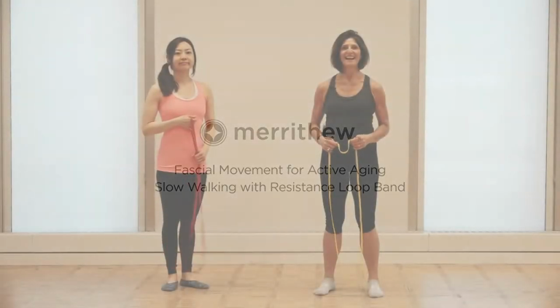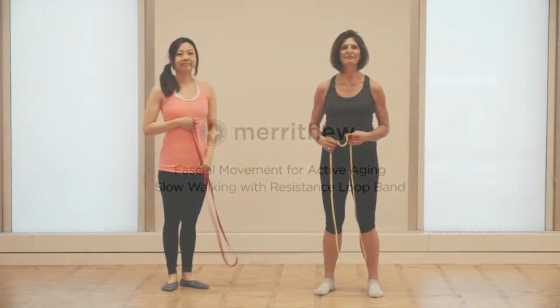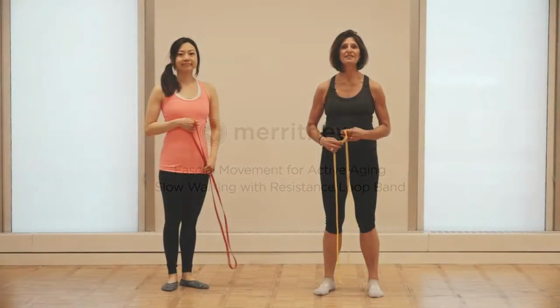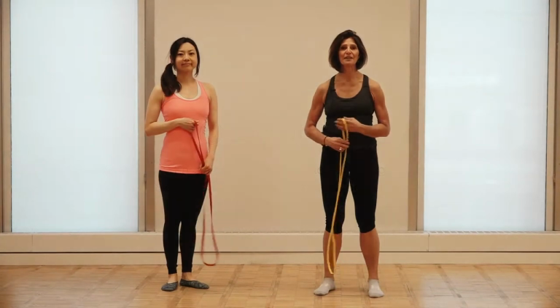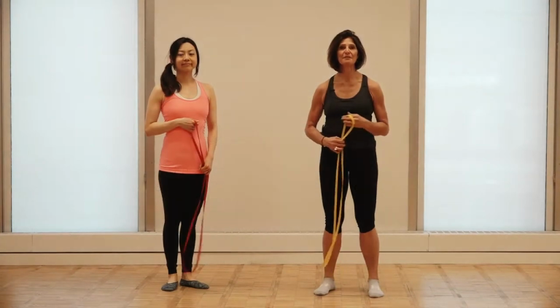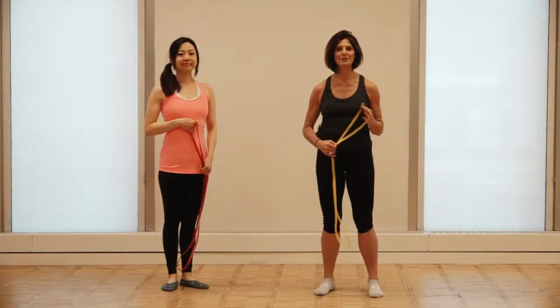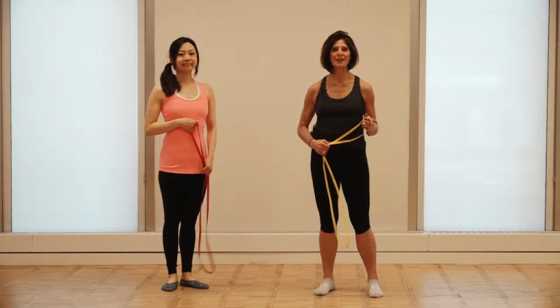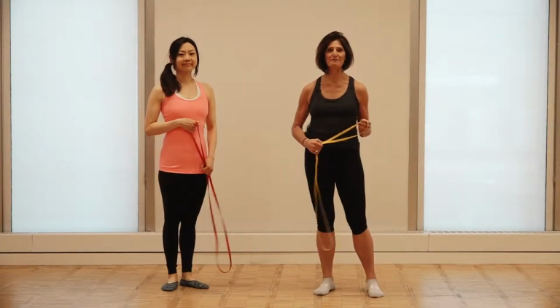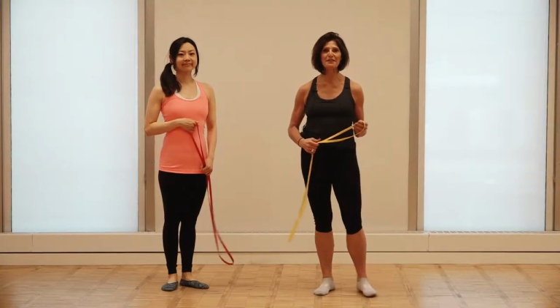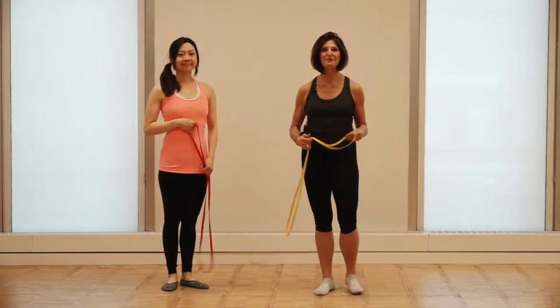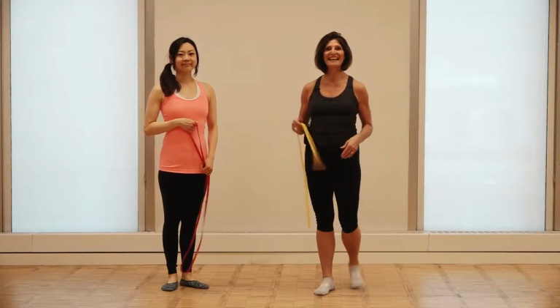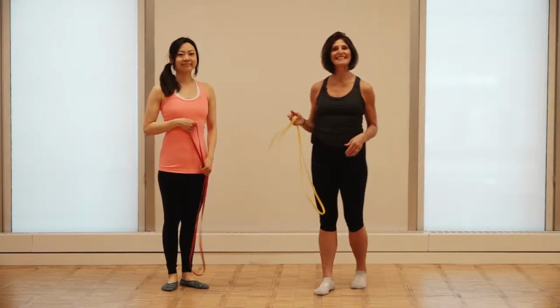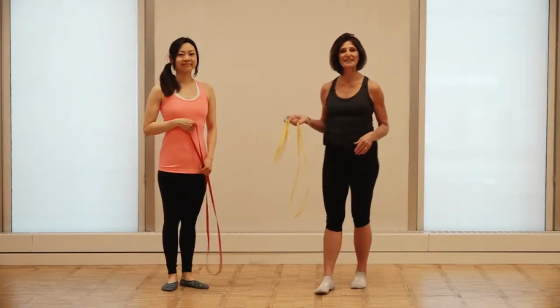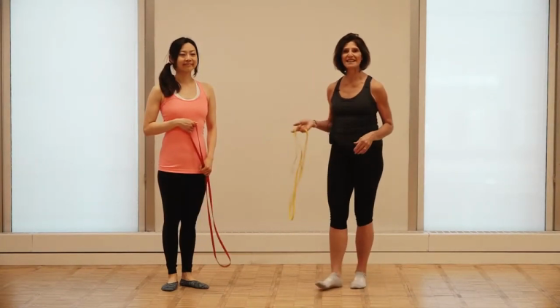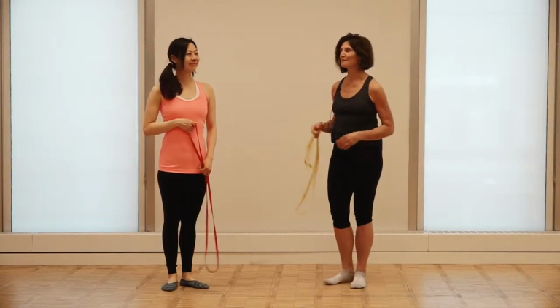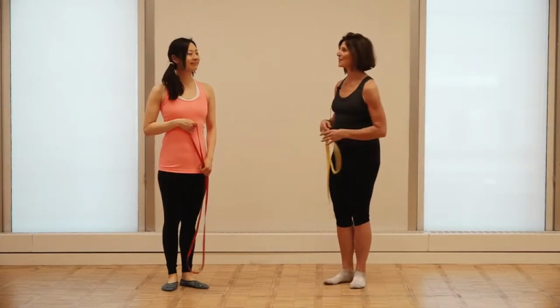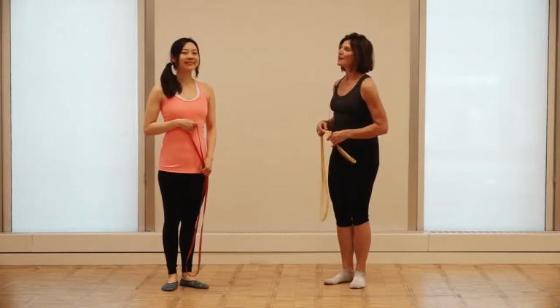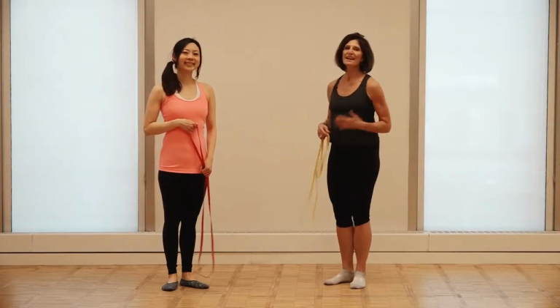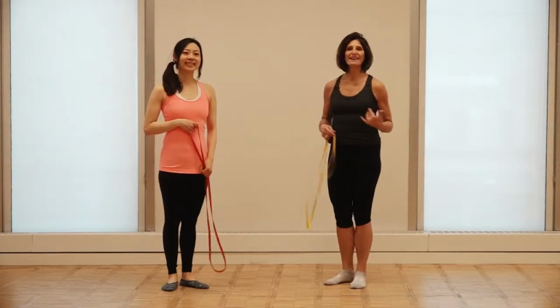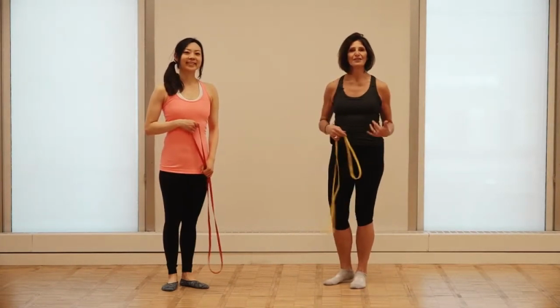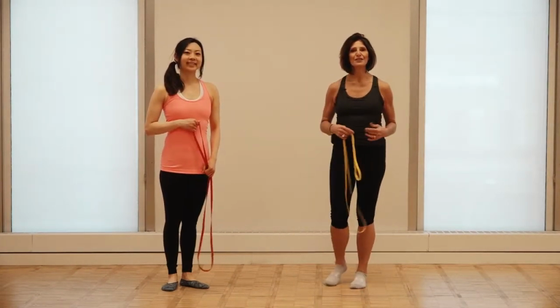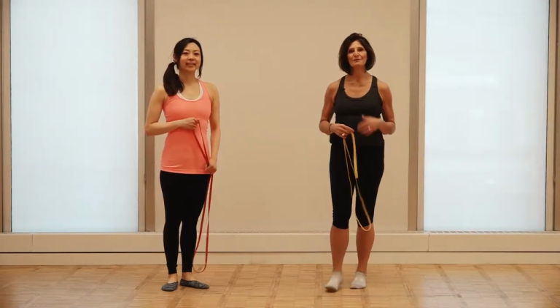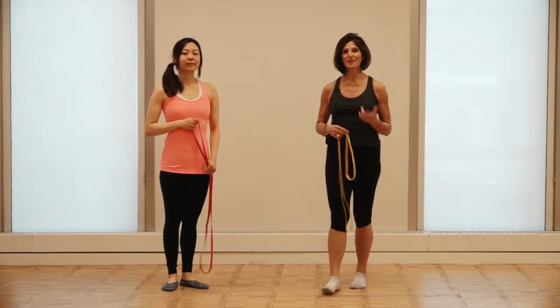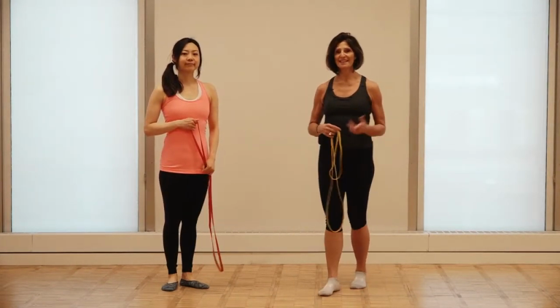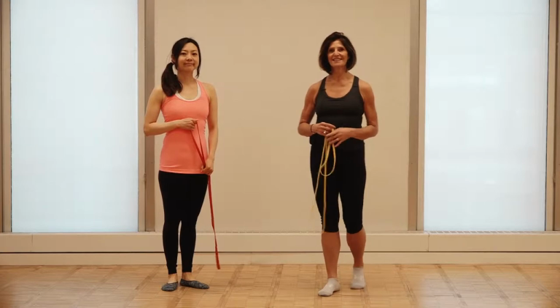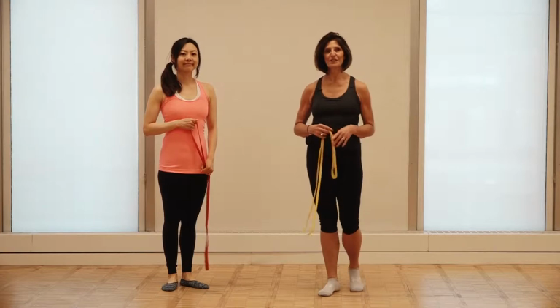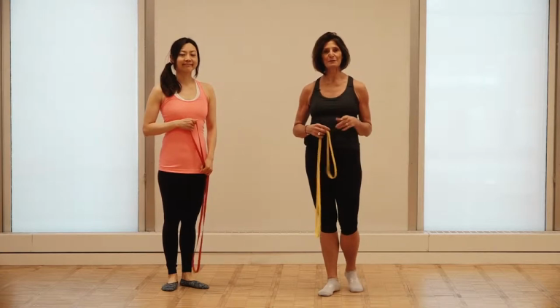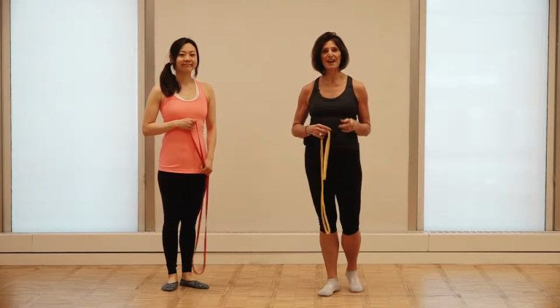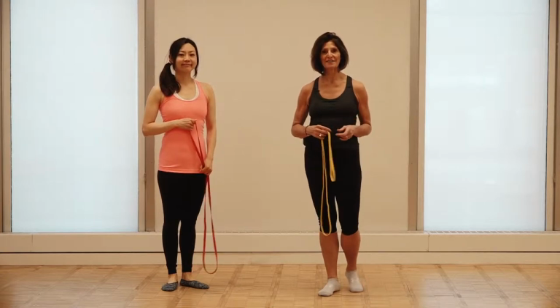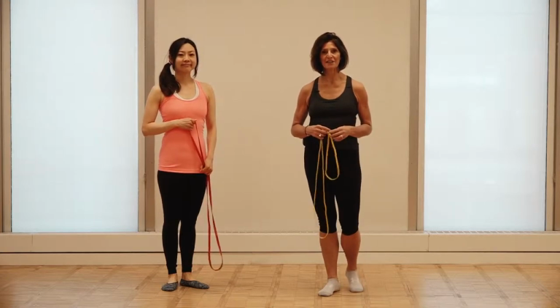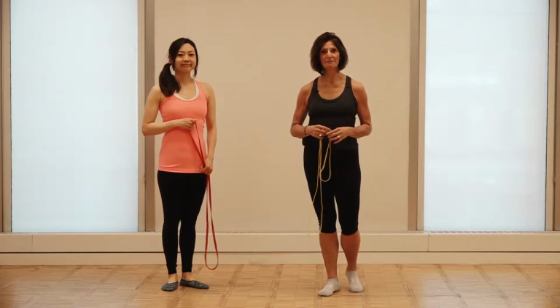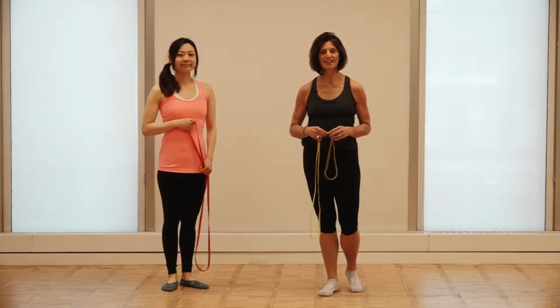Hi, I'm P.J. Eau Claire, Master Trainer with Merithu, and this is Rie Sakamoto. Rie and I are going to show you some great things to use with your active aging market.